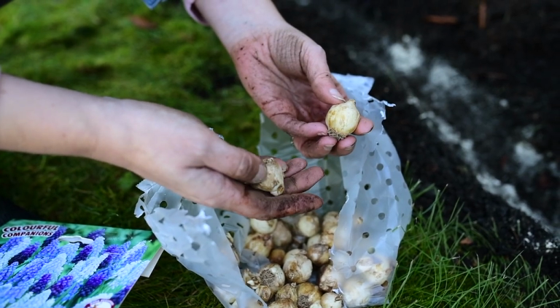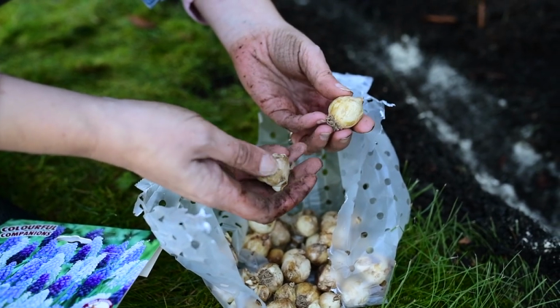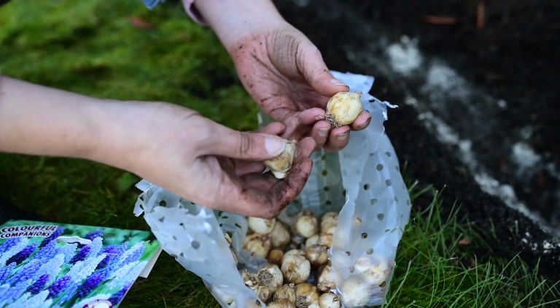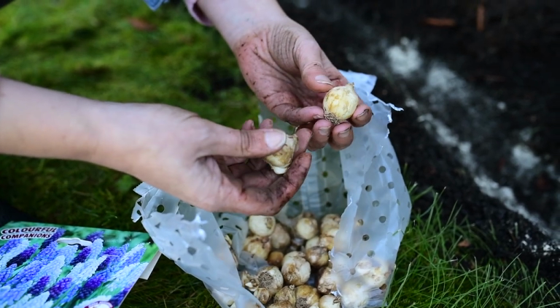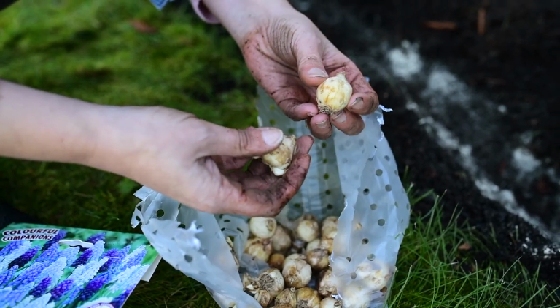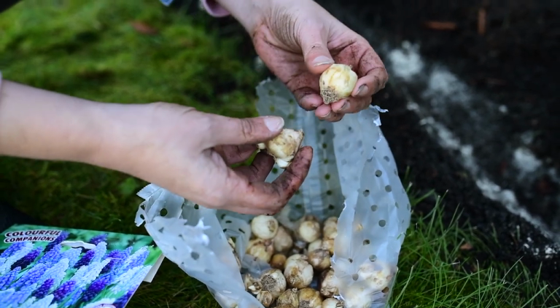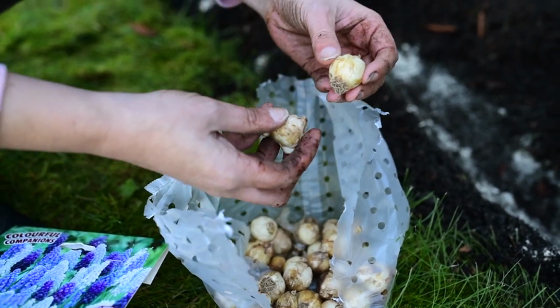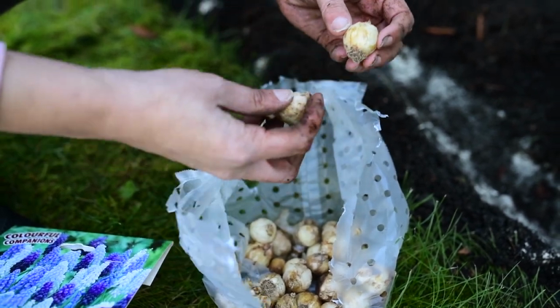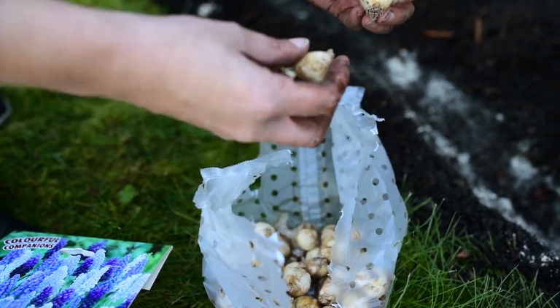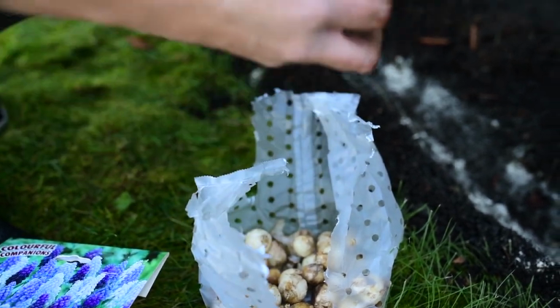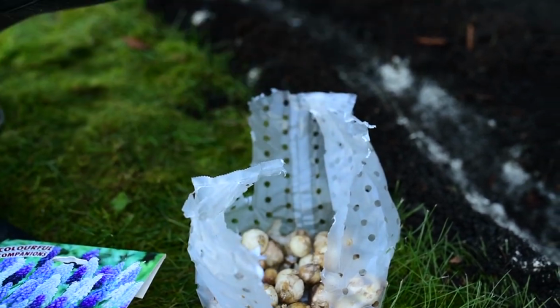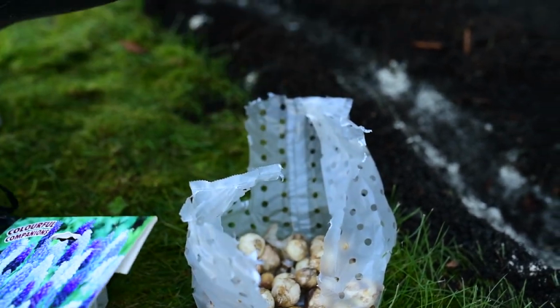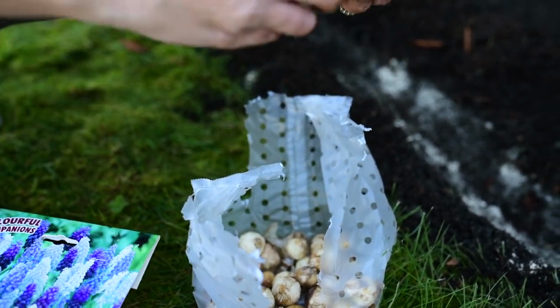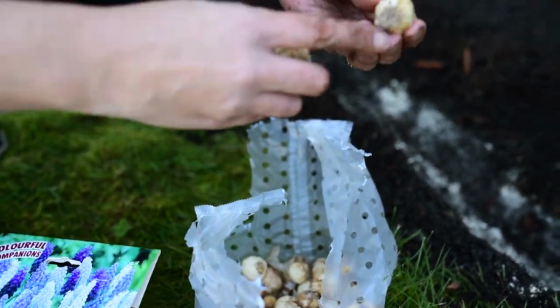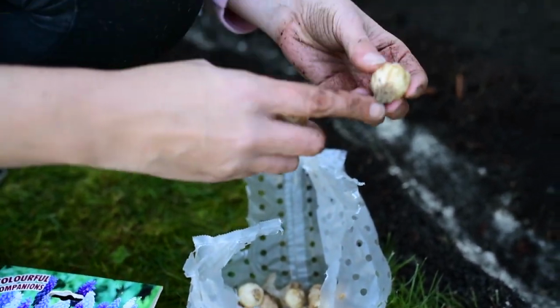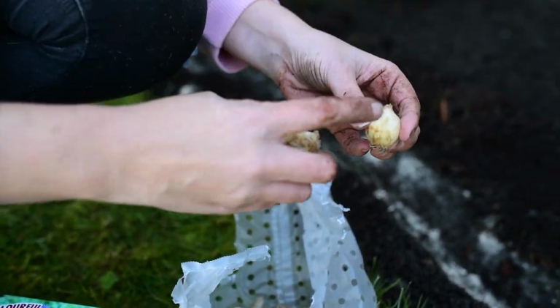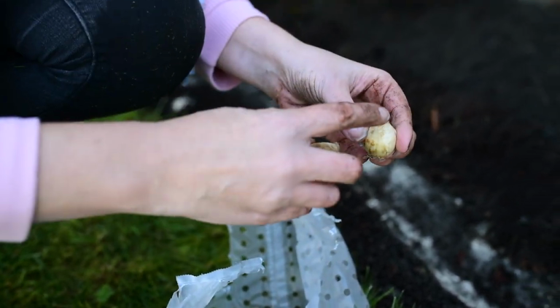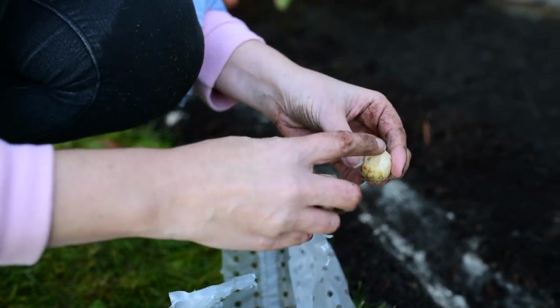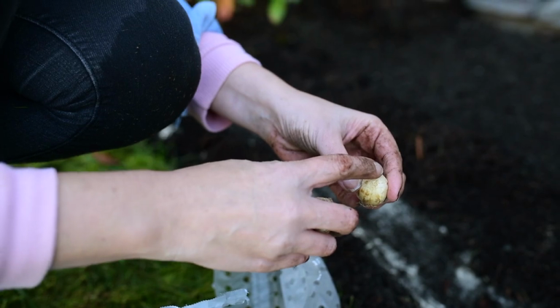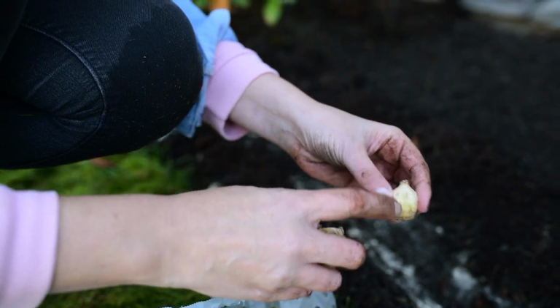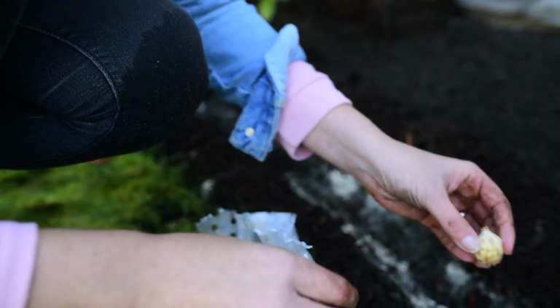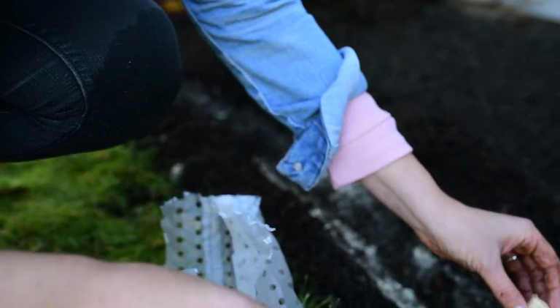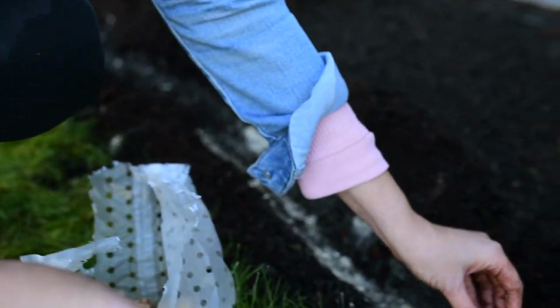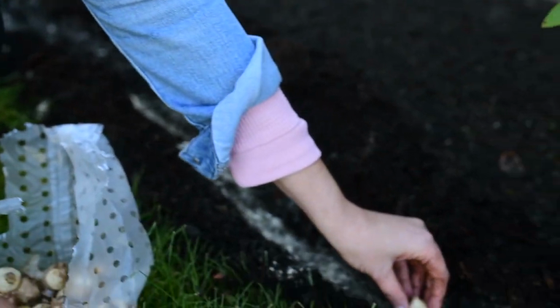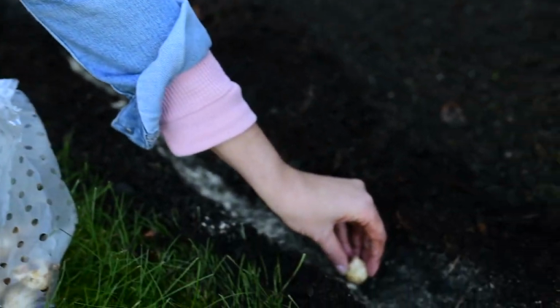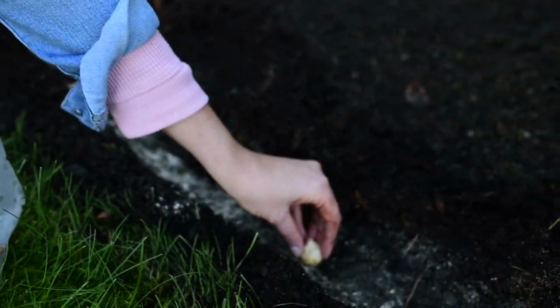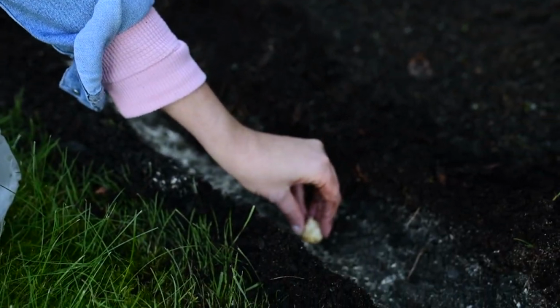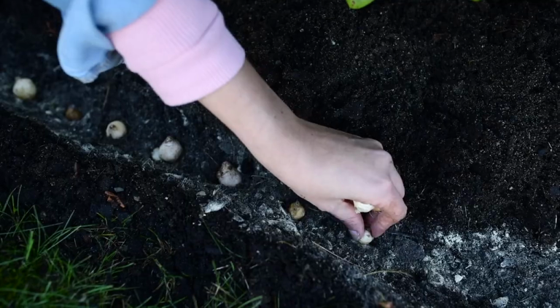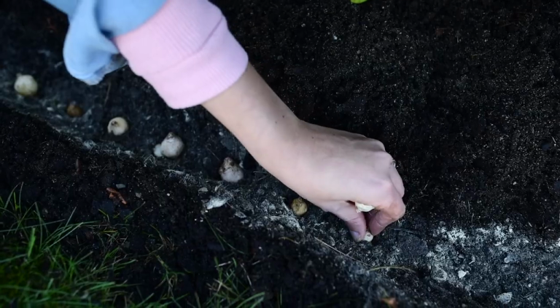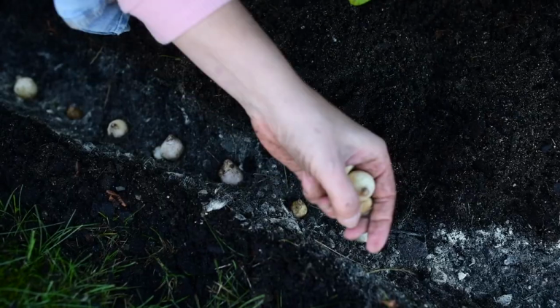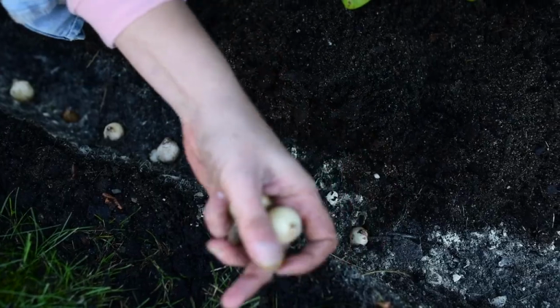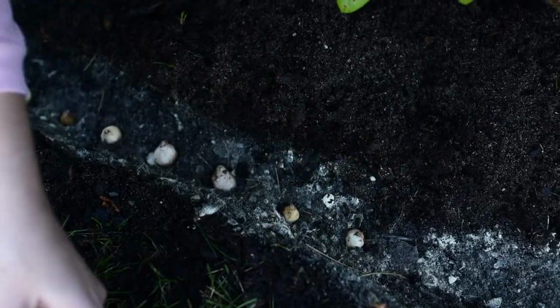Now I'm going to plant them — roots down, pointy tip up, two inches apart.